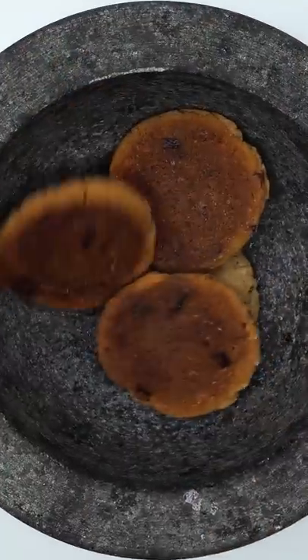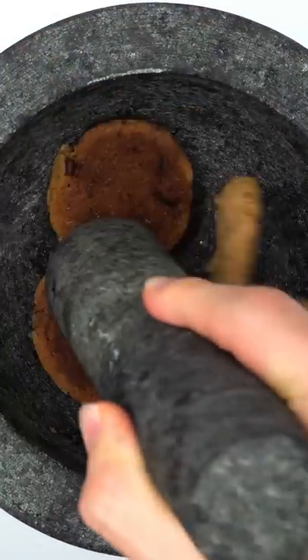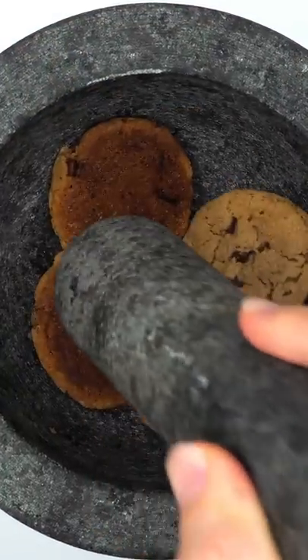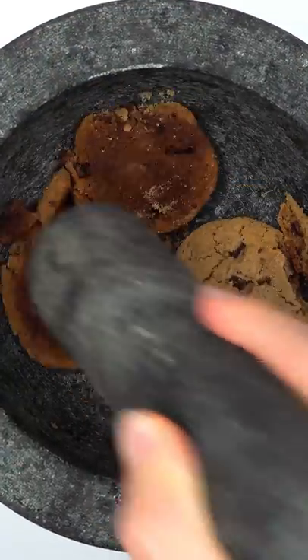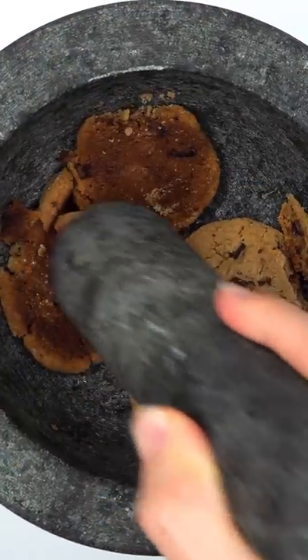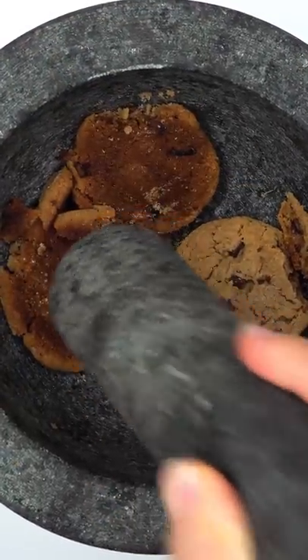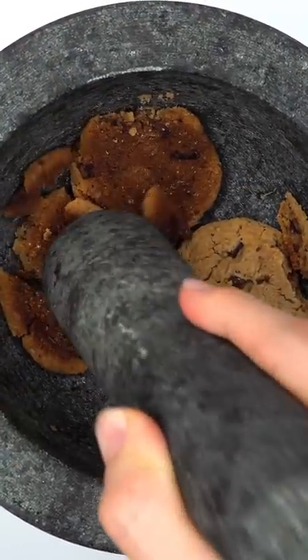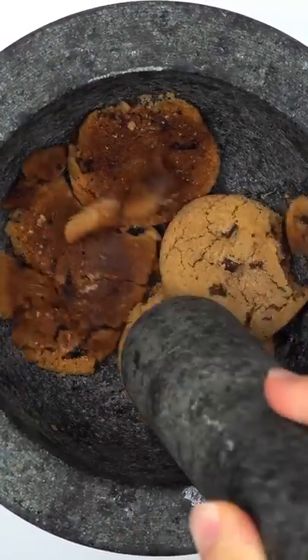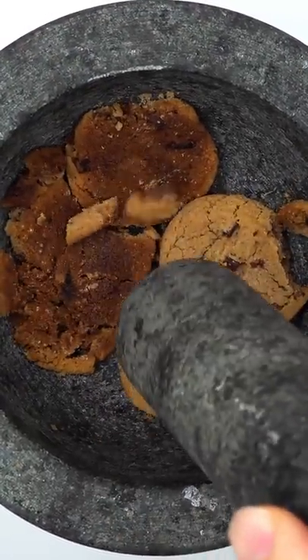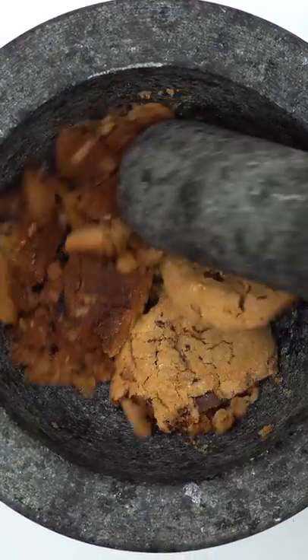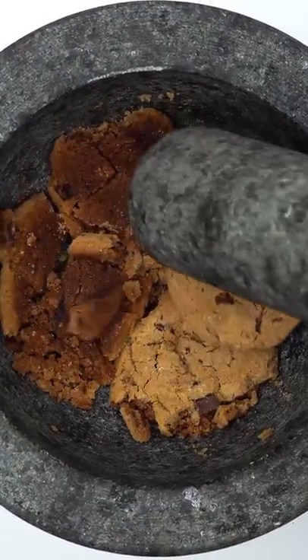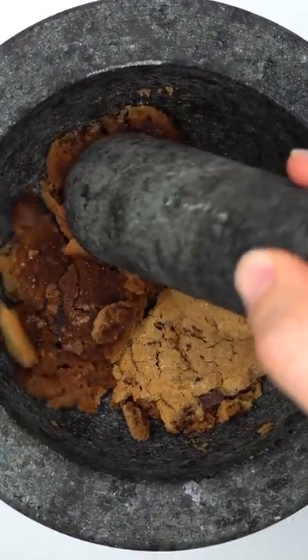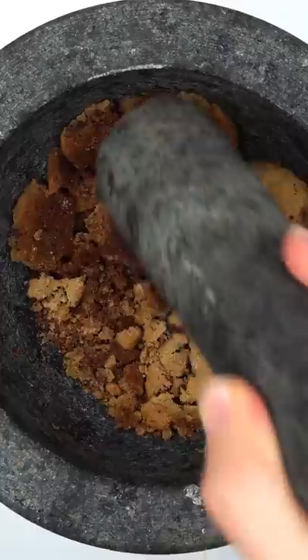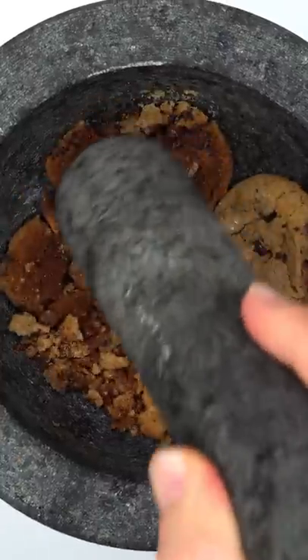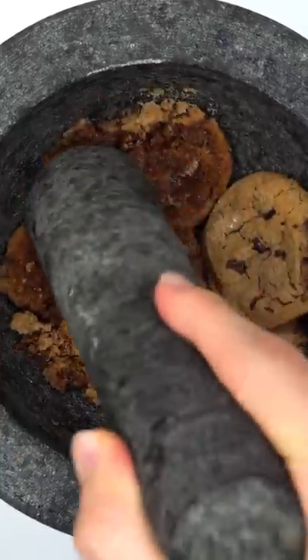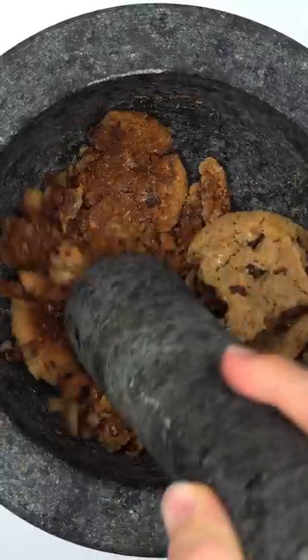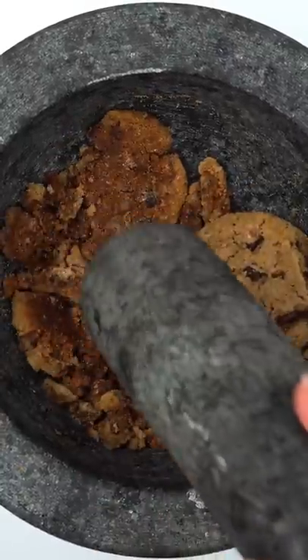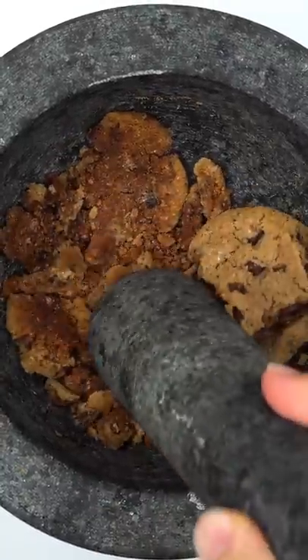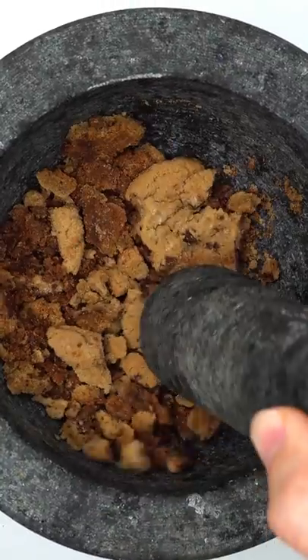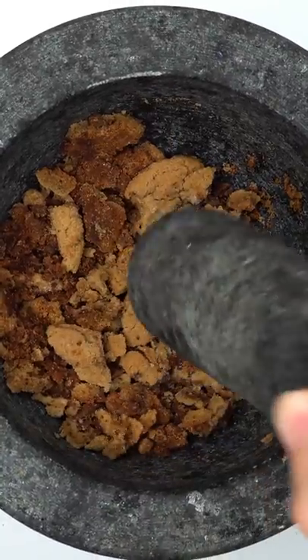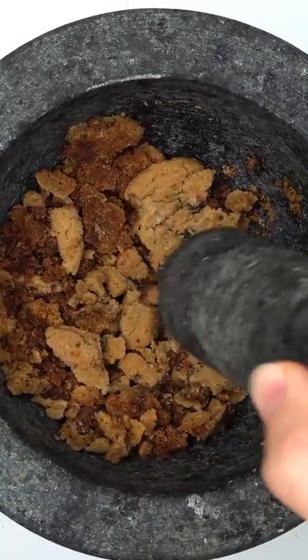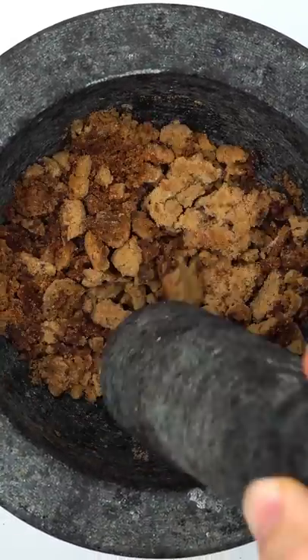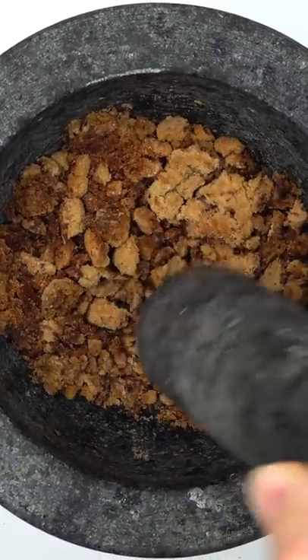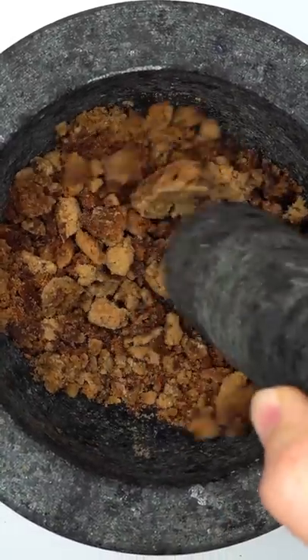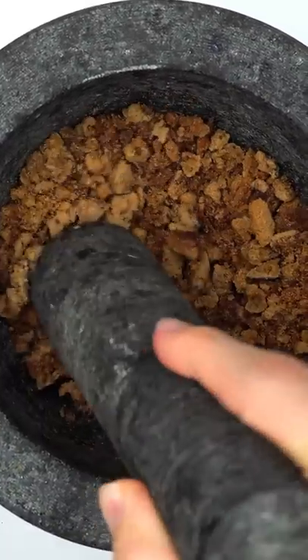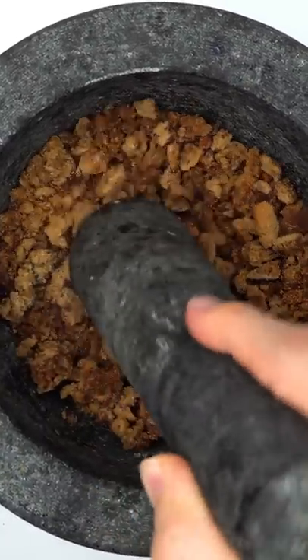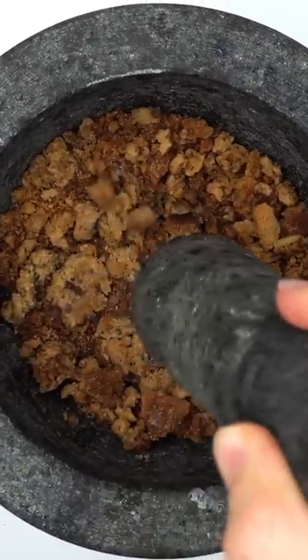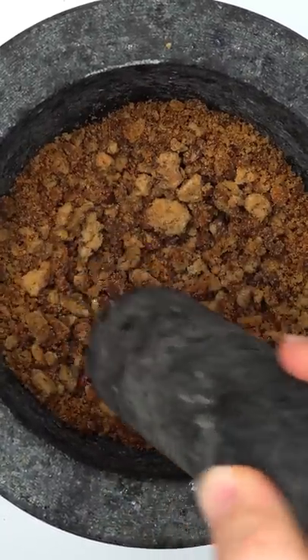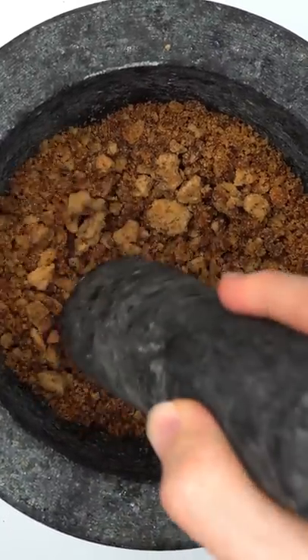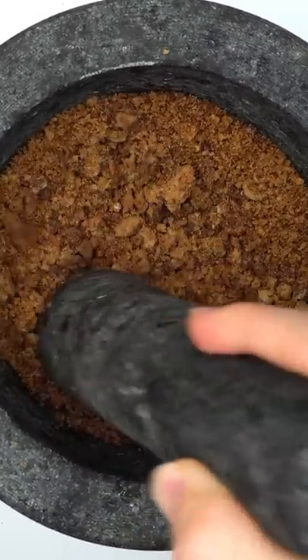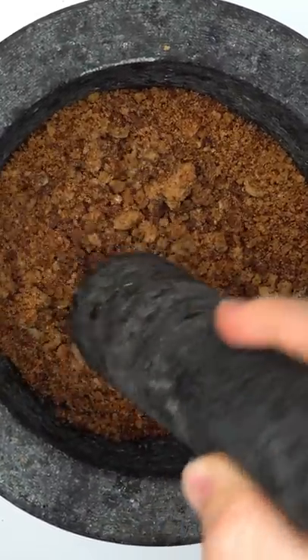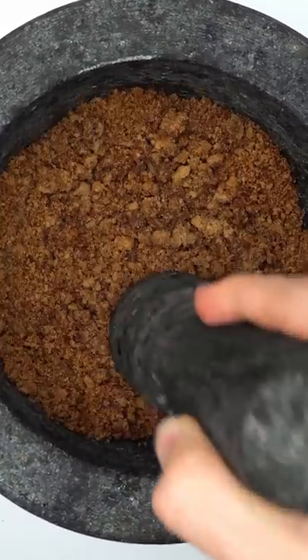Smash, smash, smash. Oh, they're a little crunchy. I hope Santa still likes them.